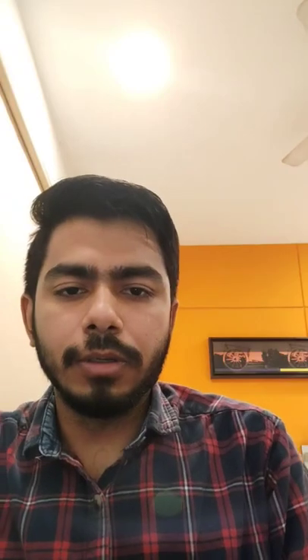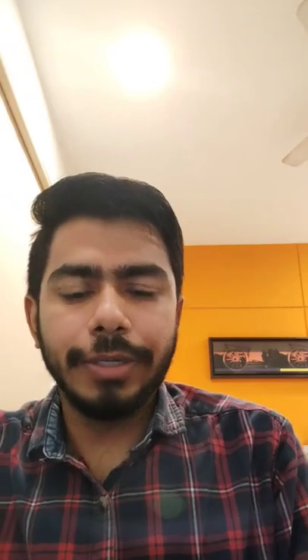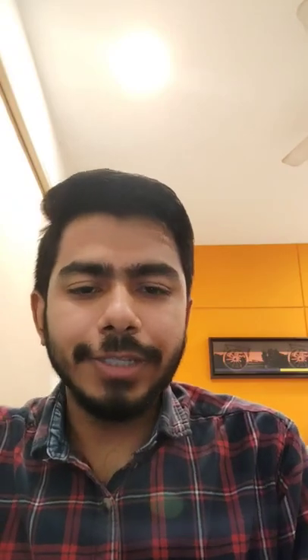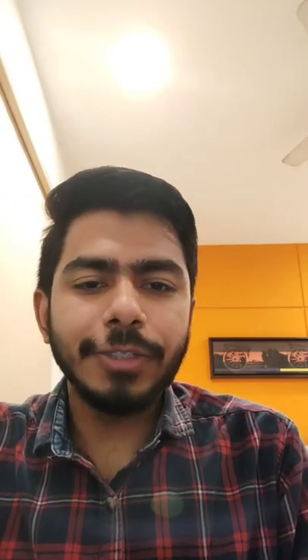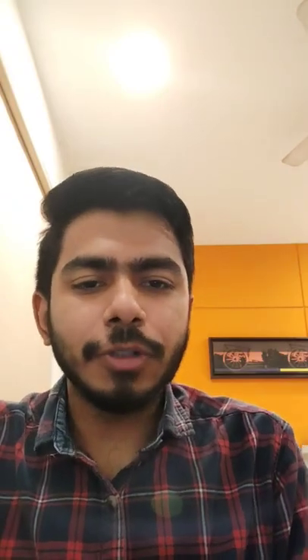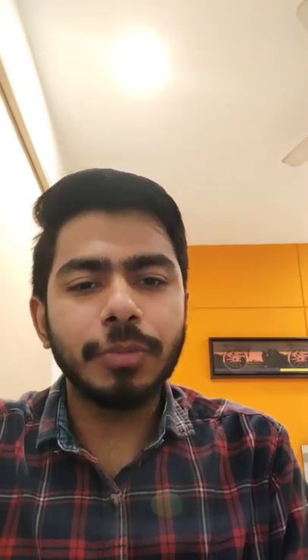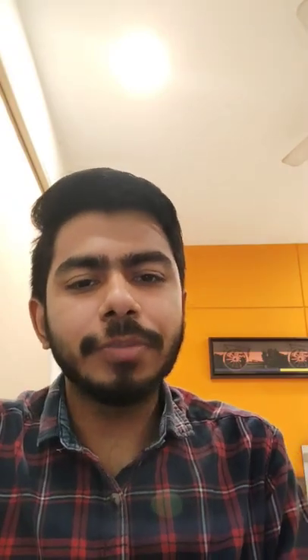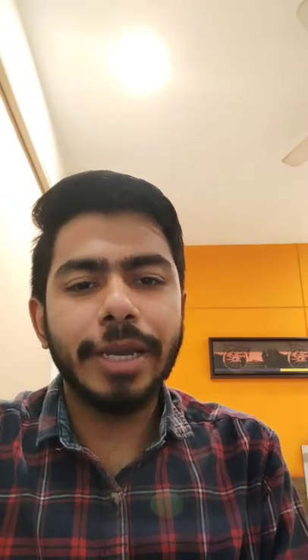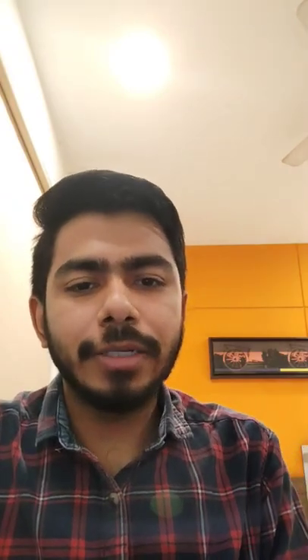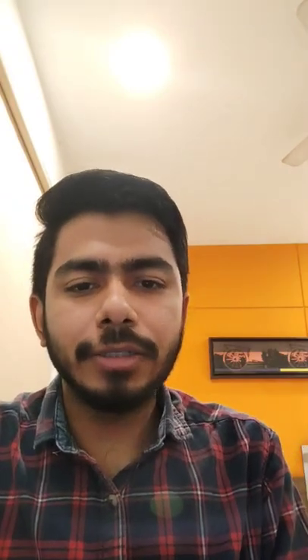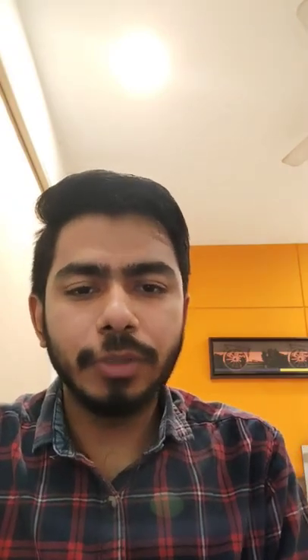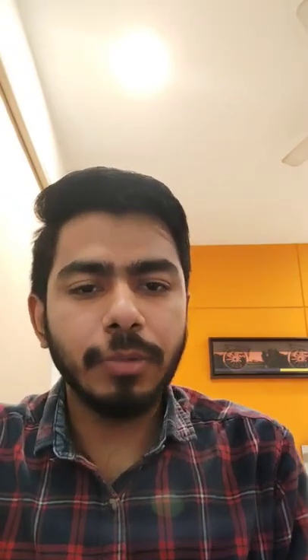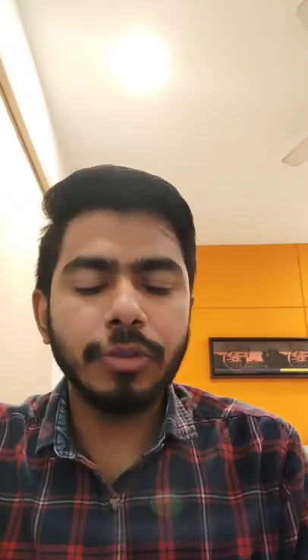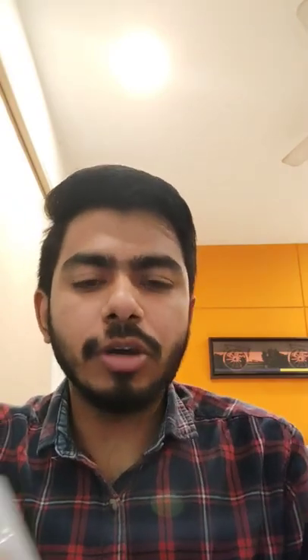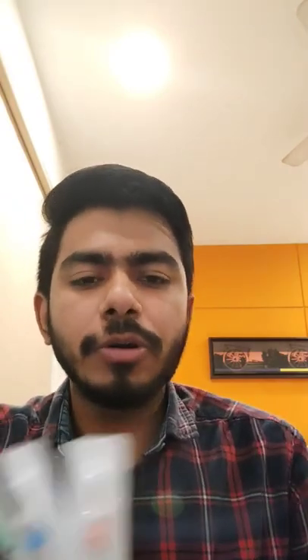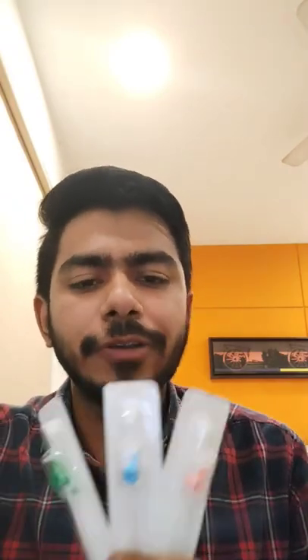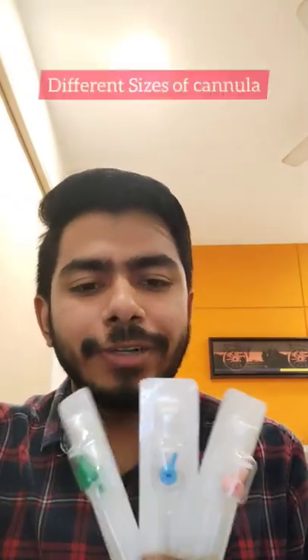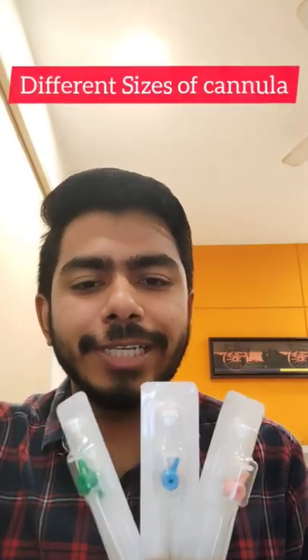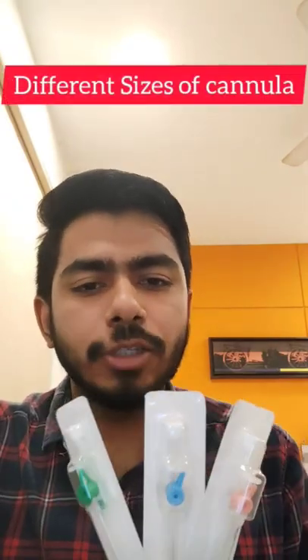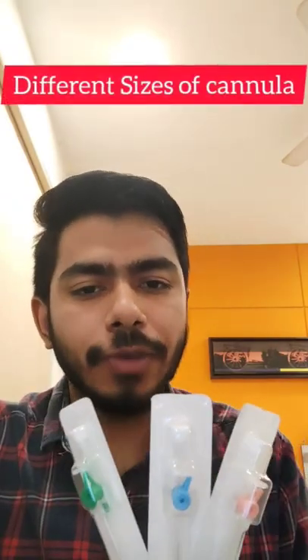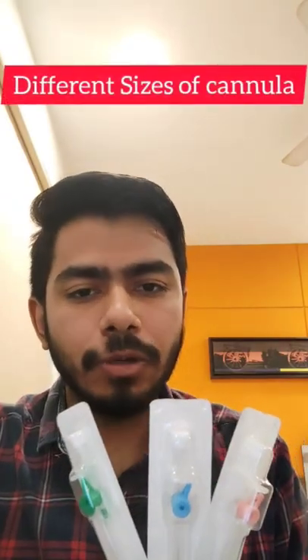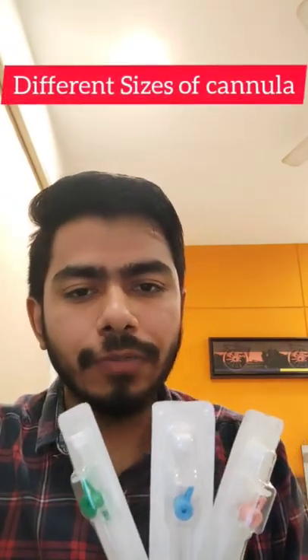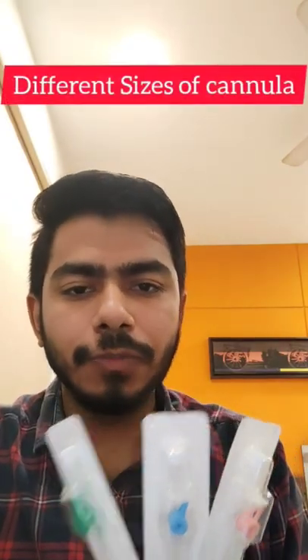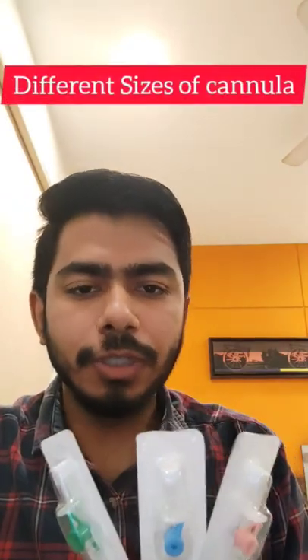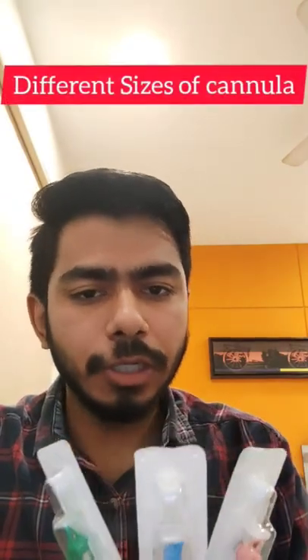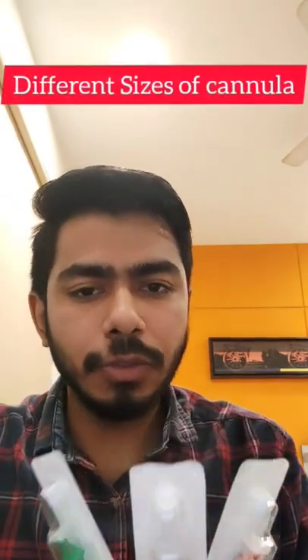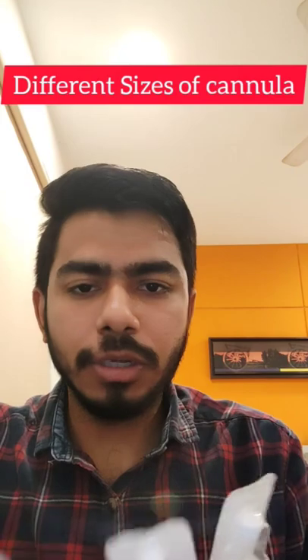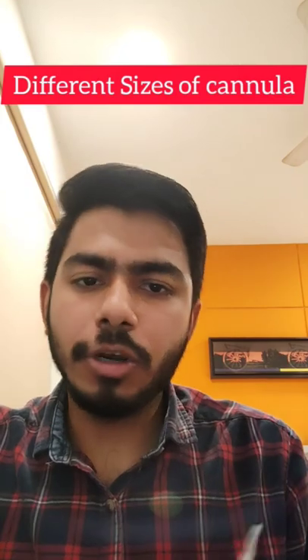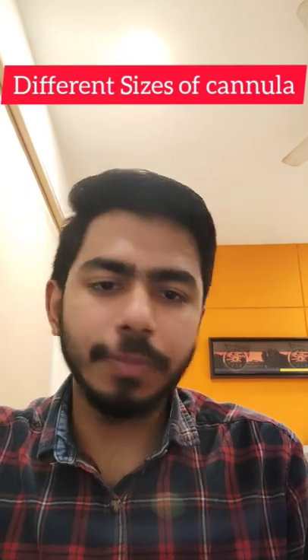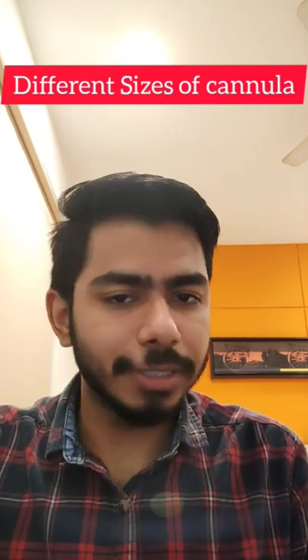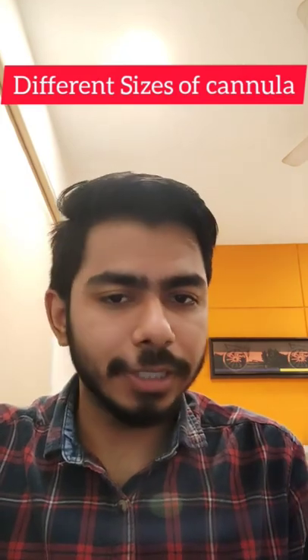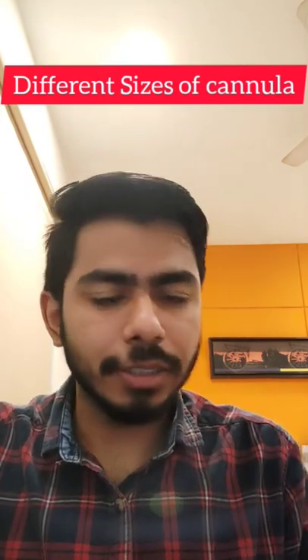Hey guys, this is Dr. Shubham, and today I am going to talk about different sizes of cannula which we generally use in our hospital settings.